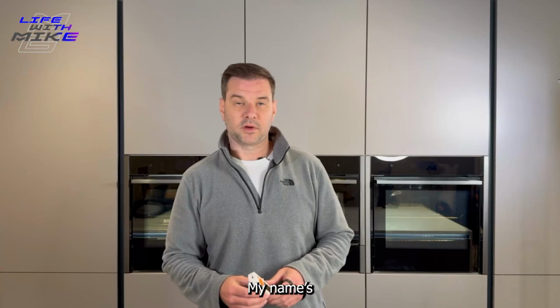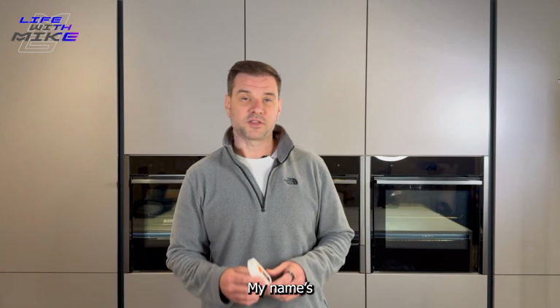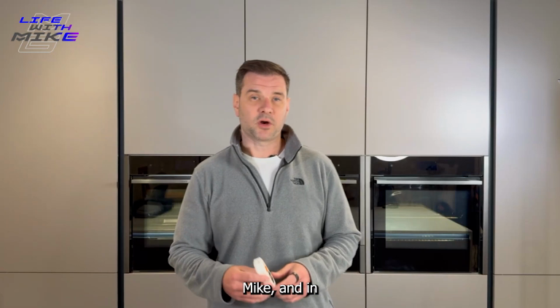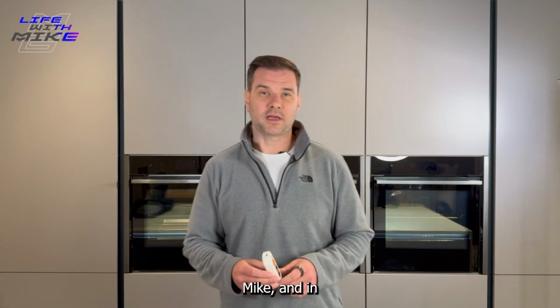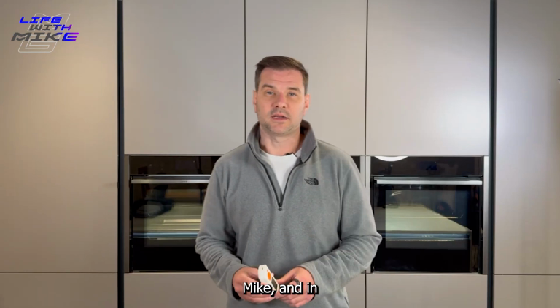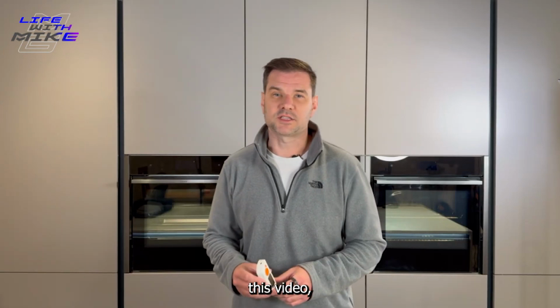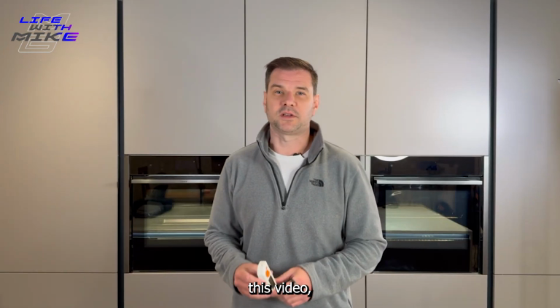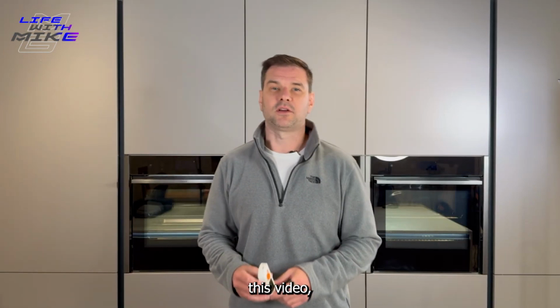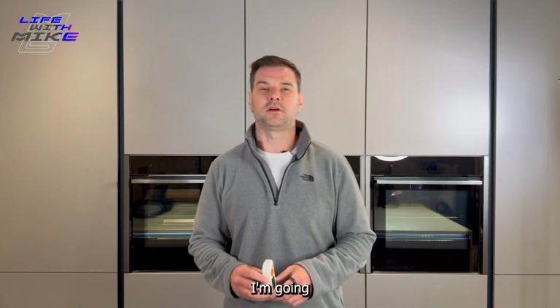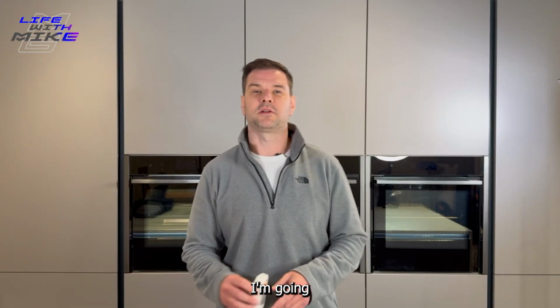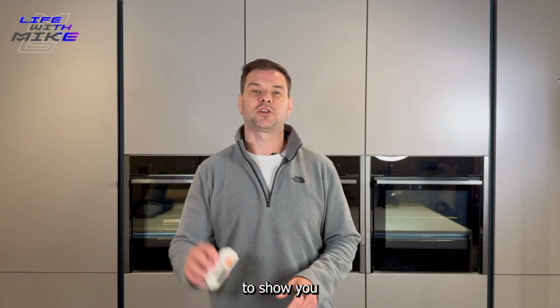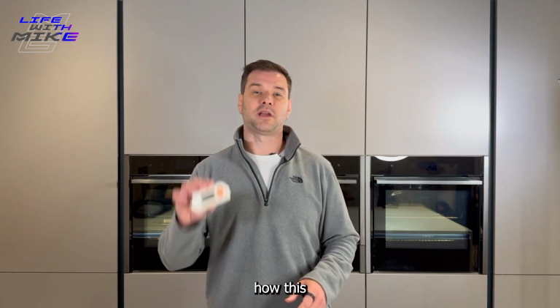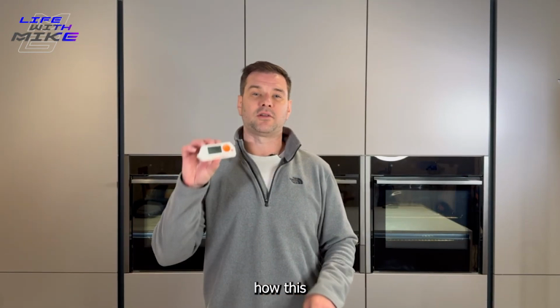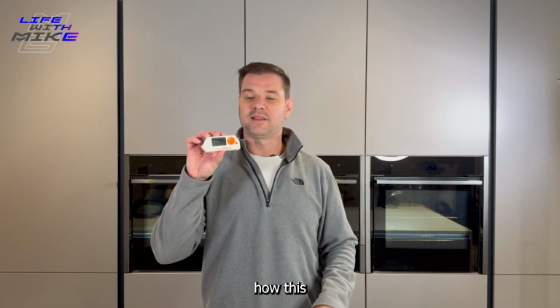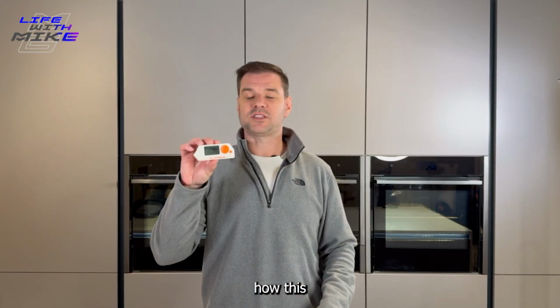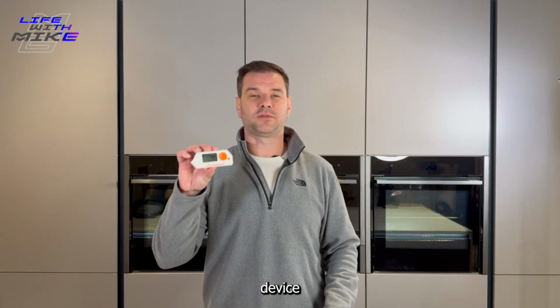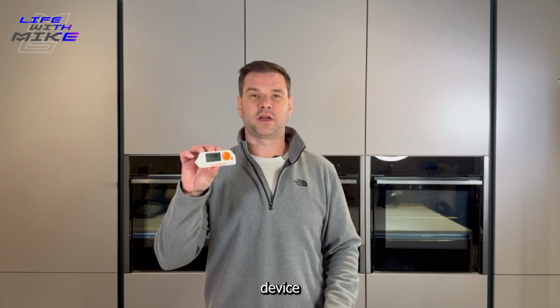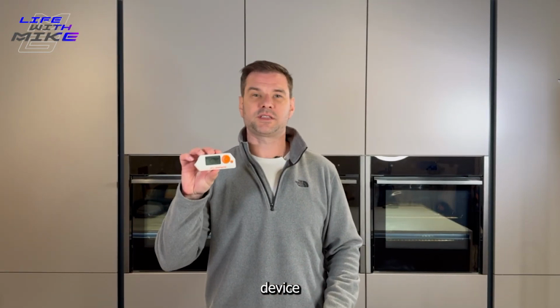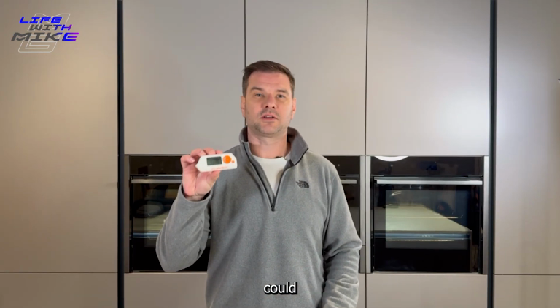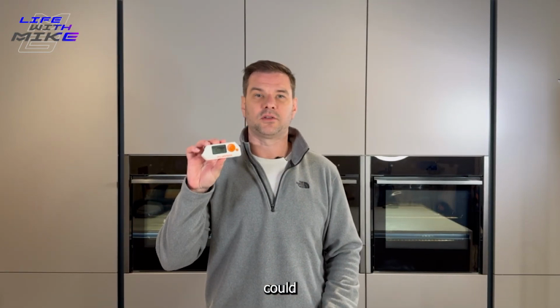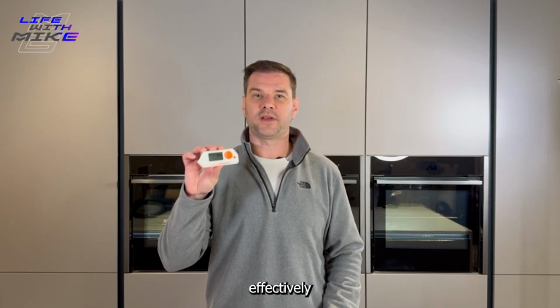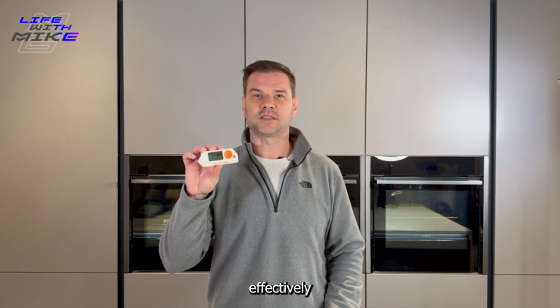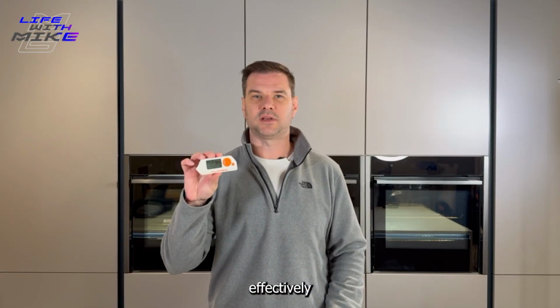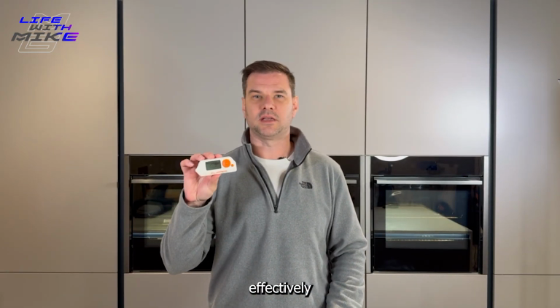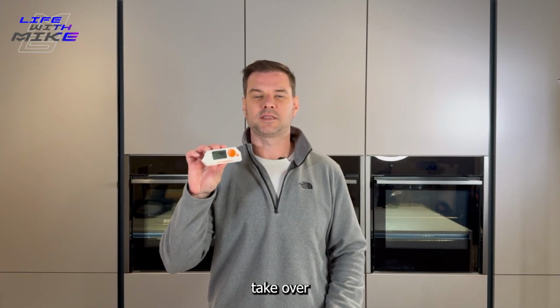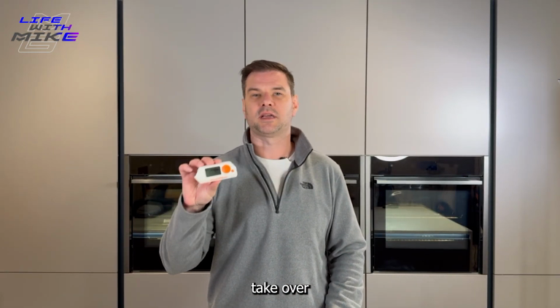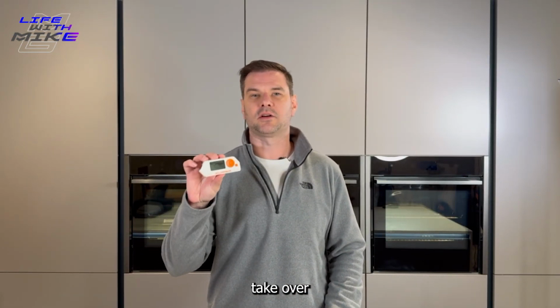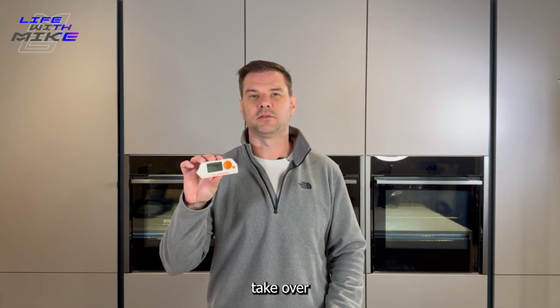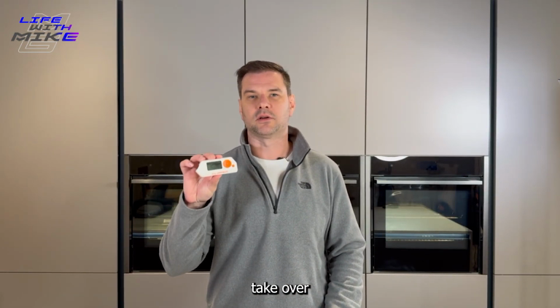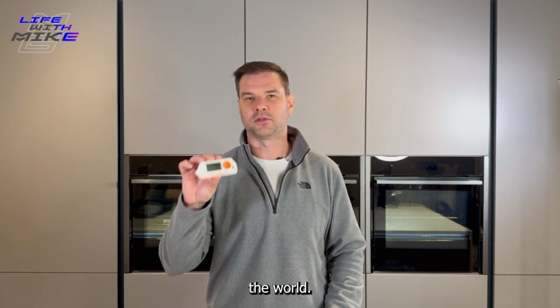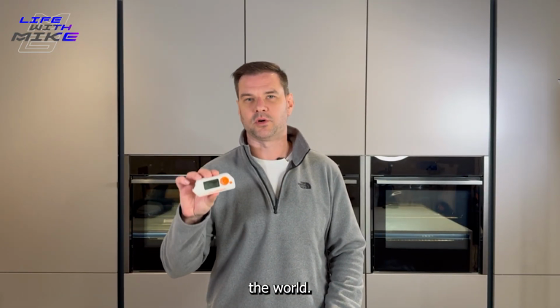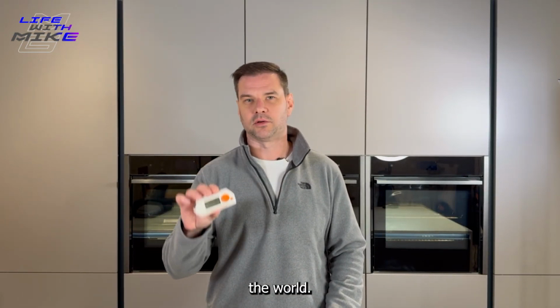My name is Mike and in this video I'm going to show you how this device could effectively take over the world.